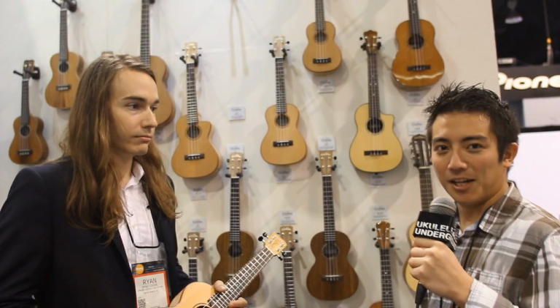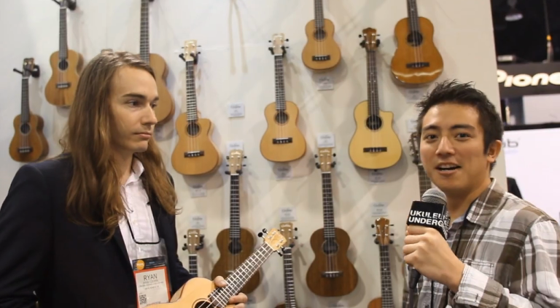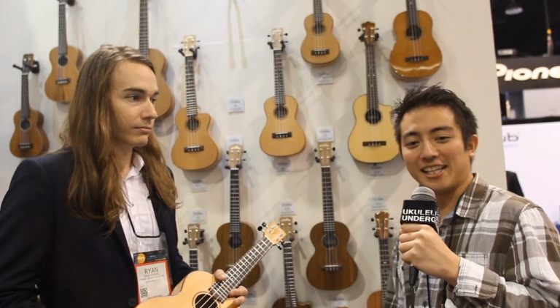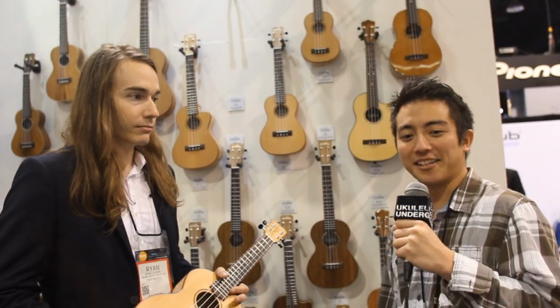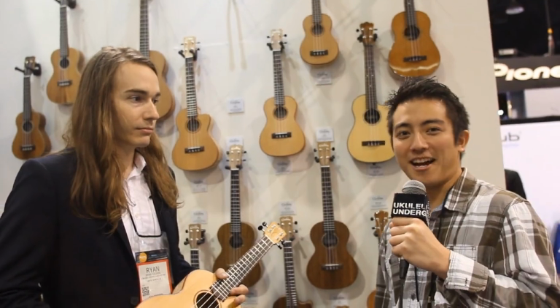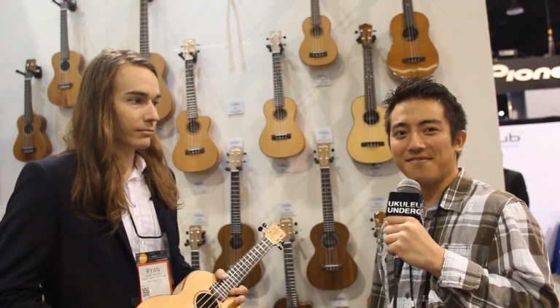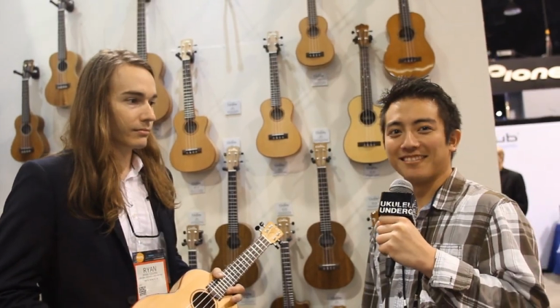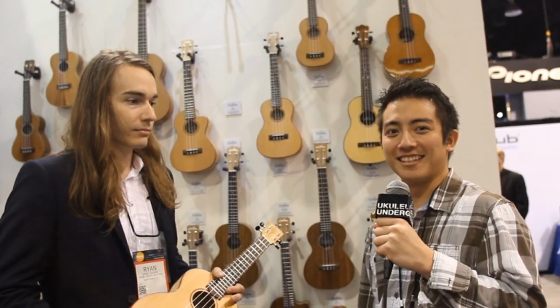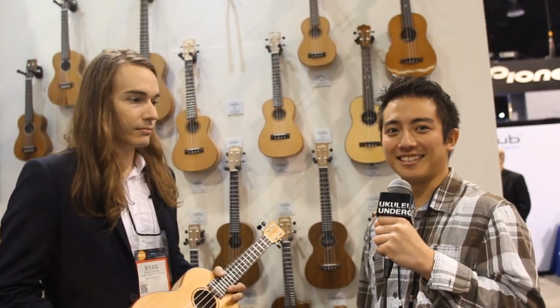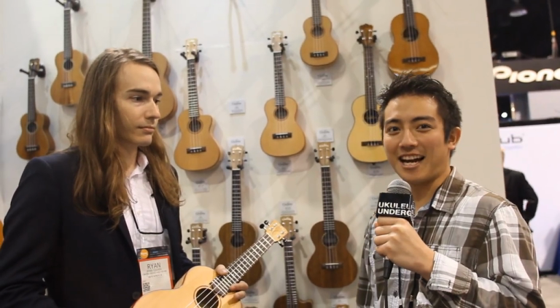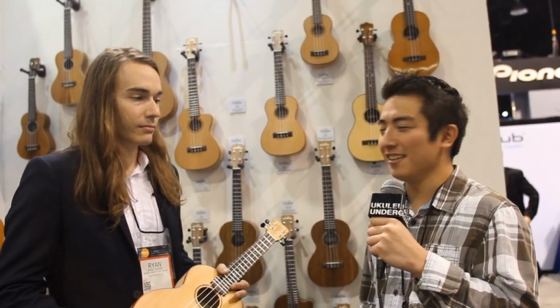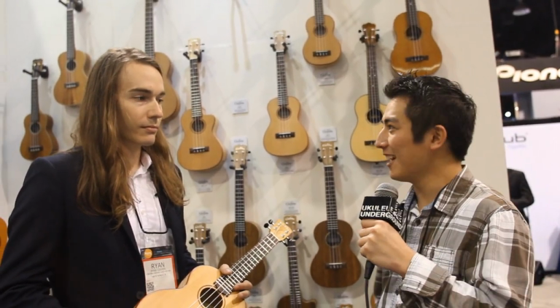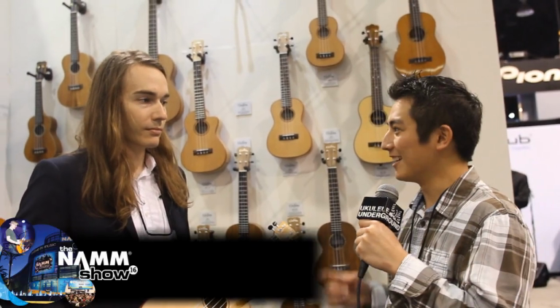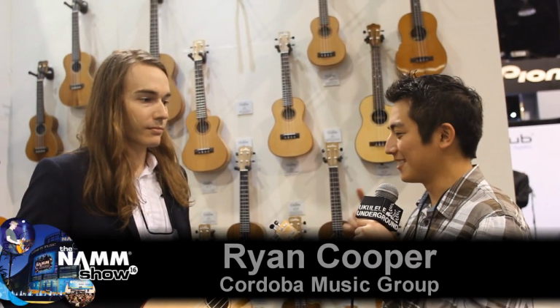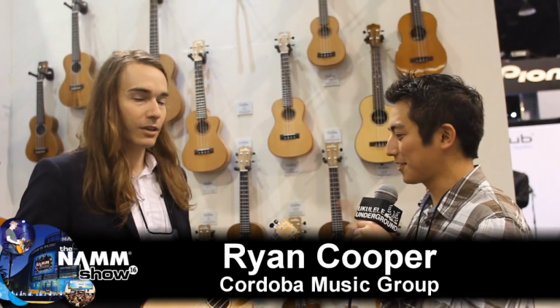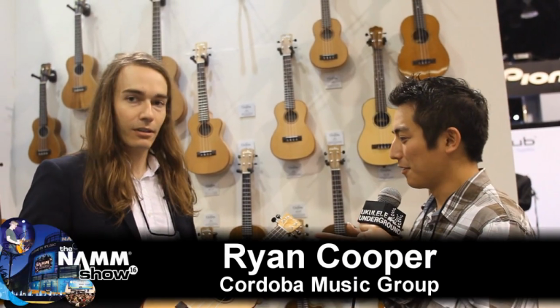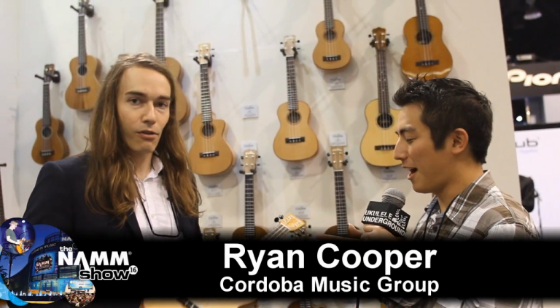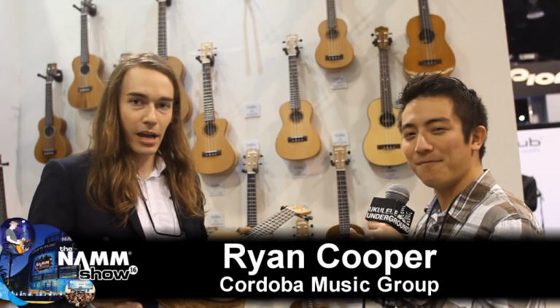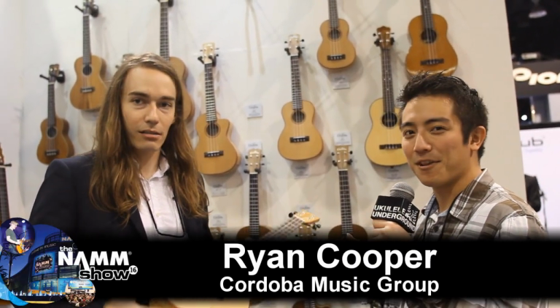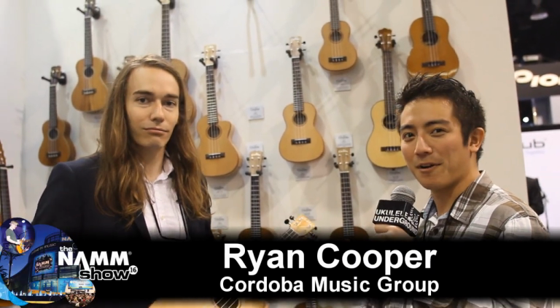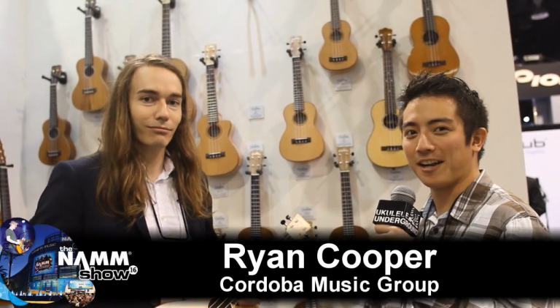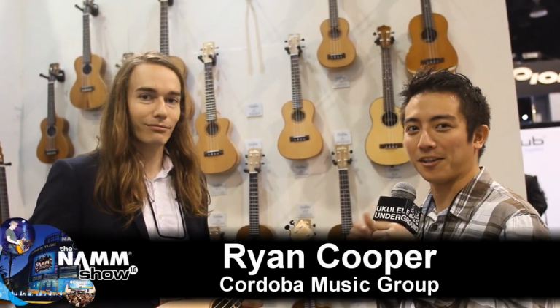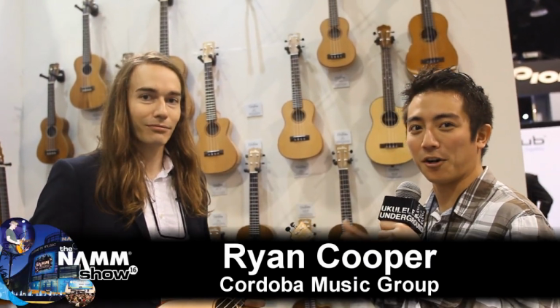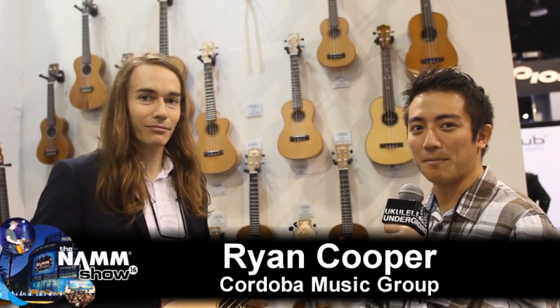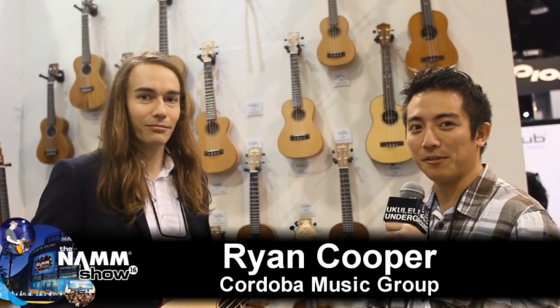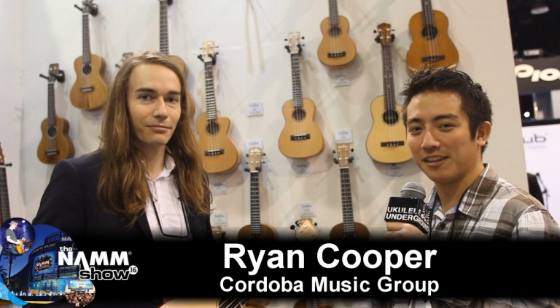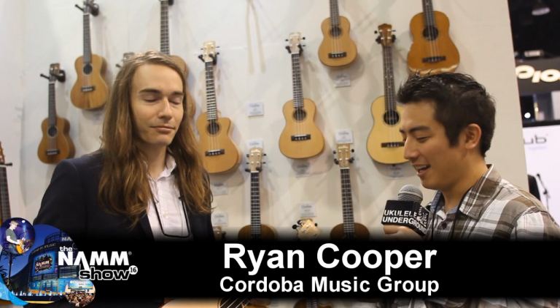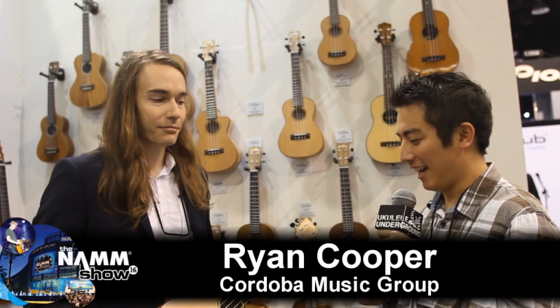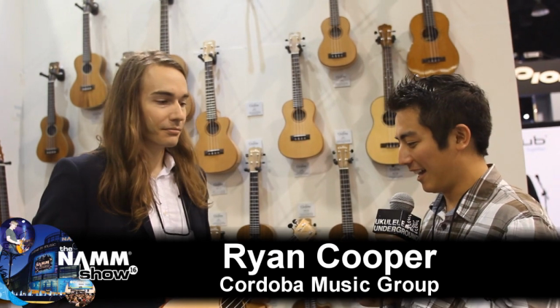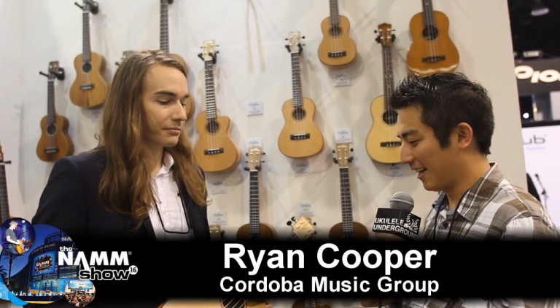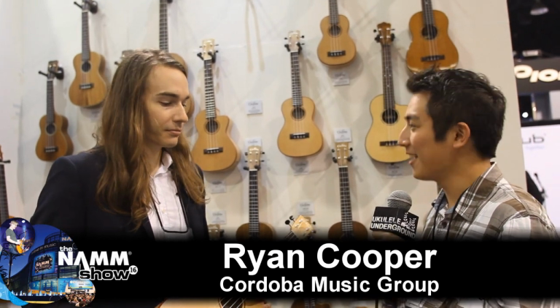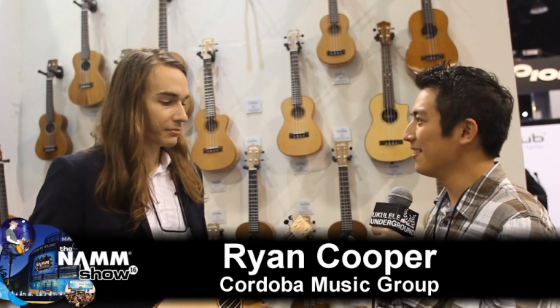Aloha, ukulele on the ground! This is Kyle and this is Ryan. We're here at the Cordoba booth.